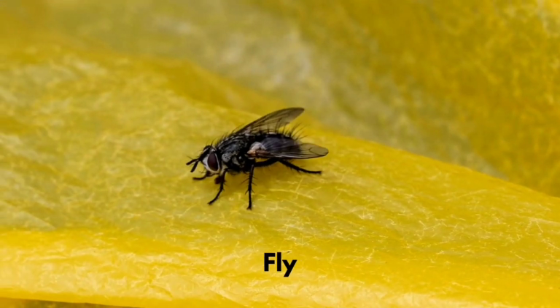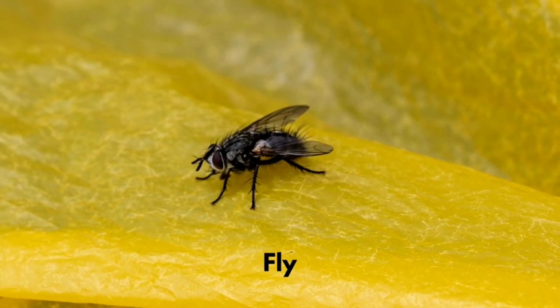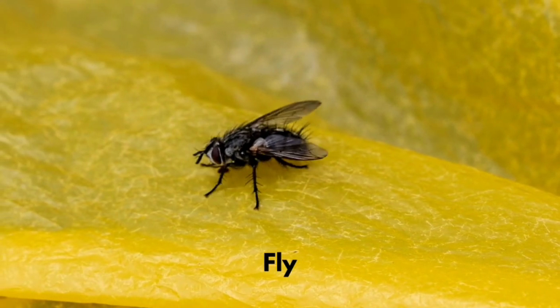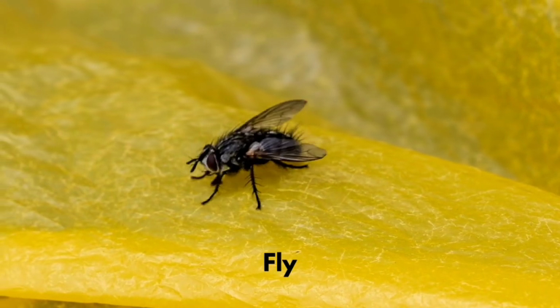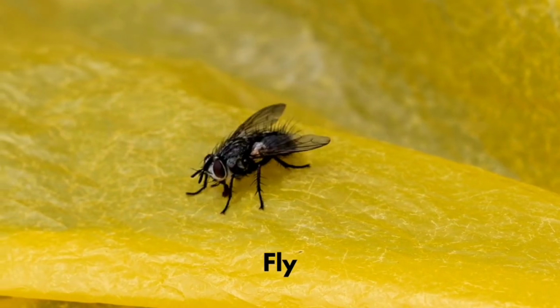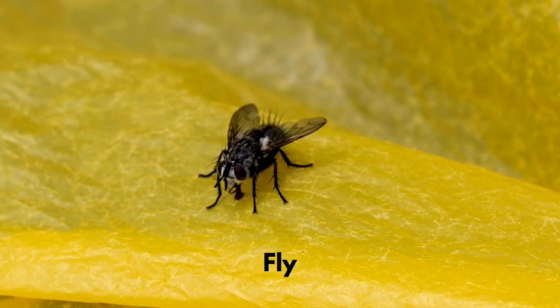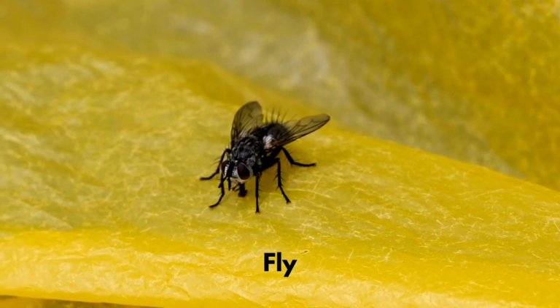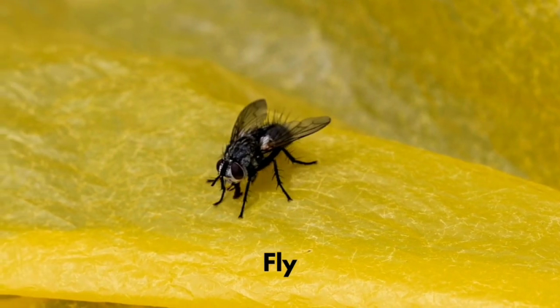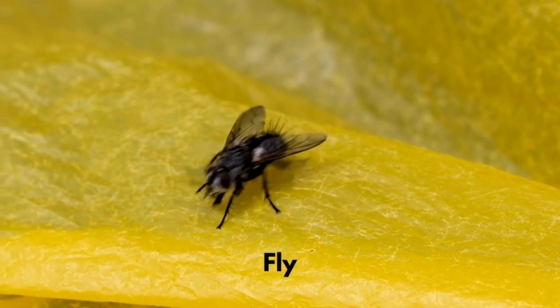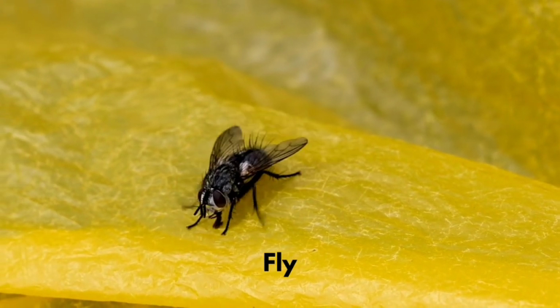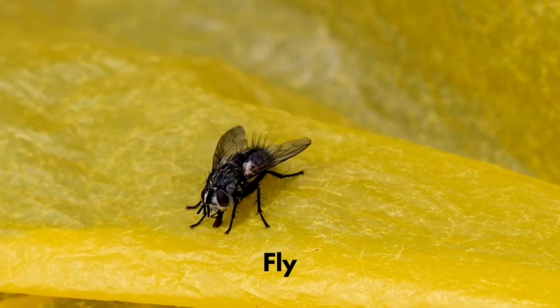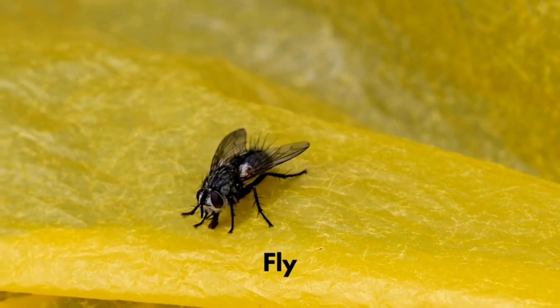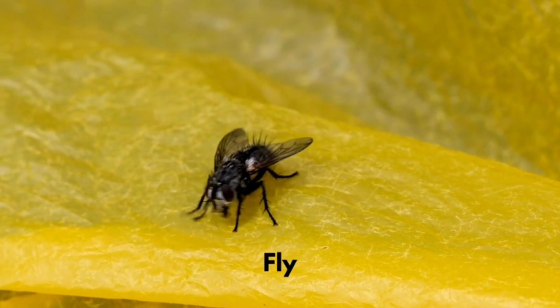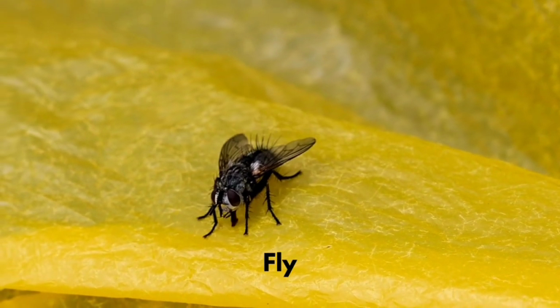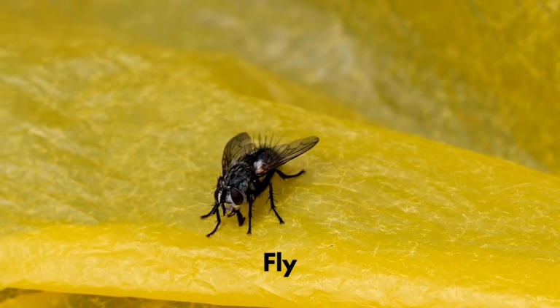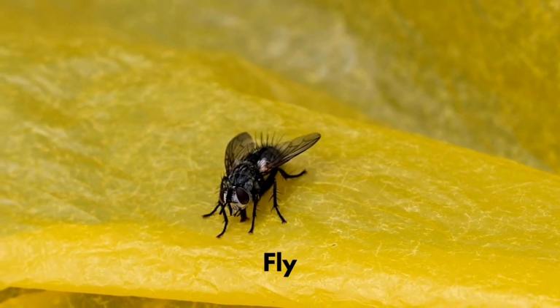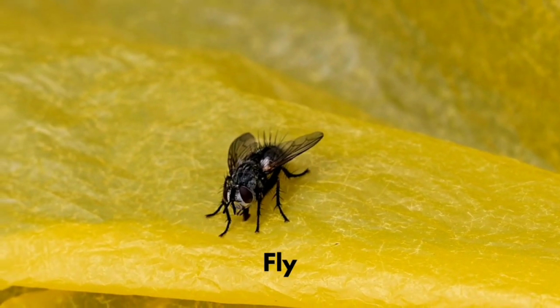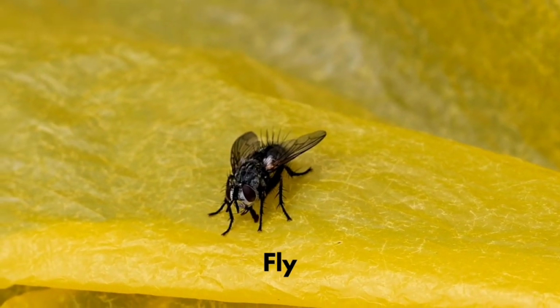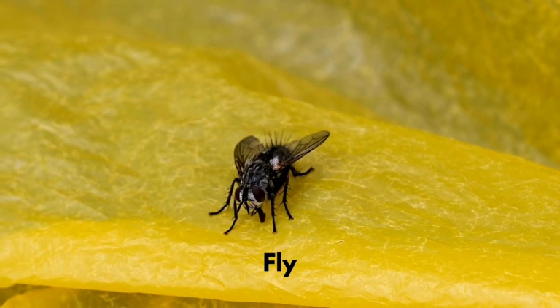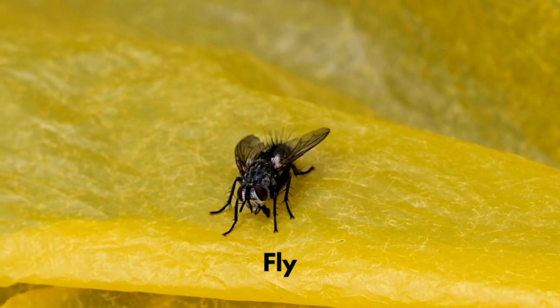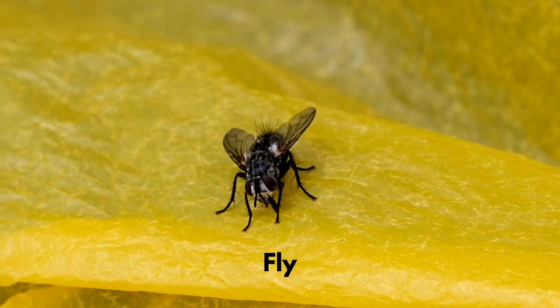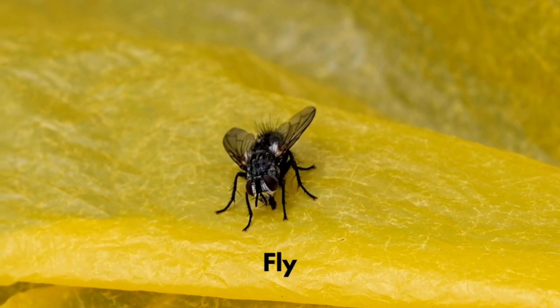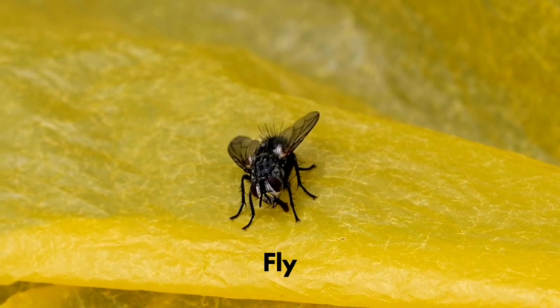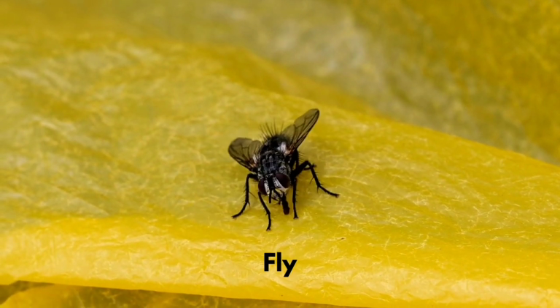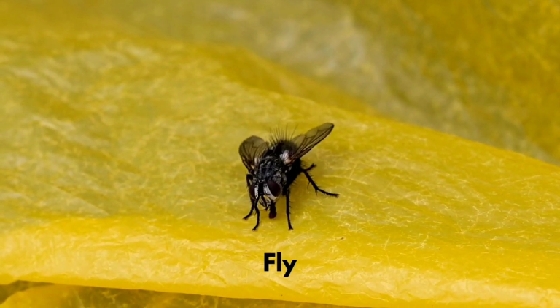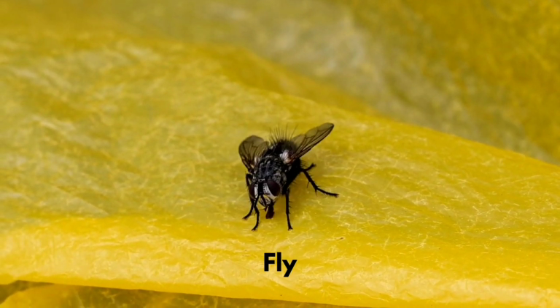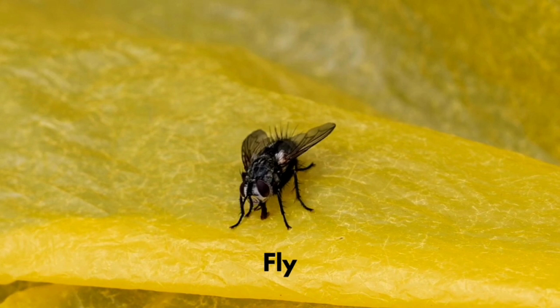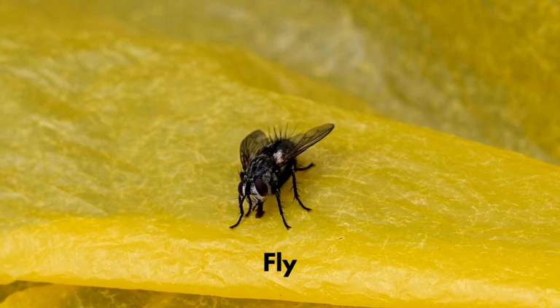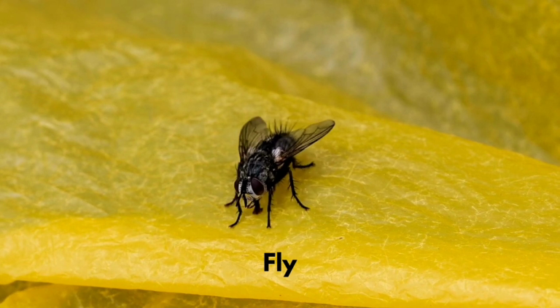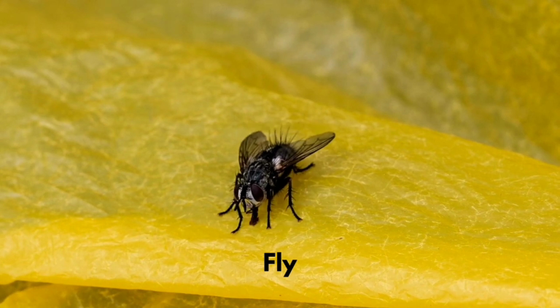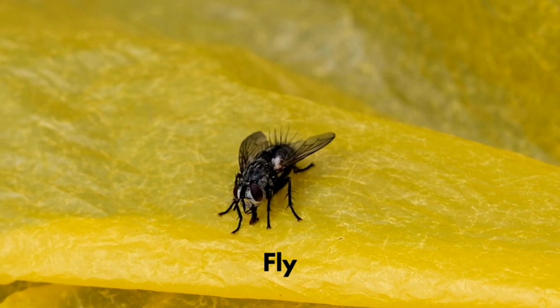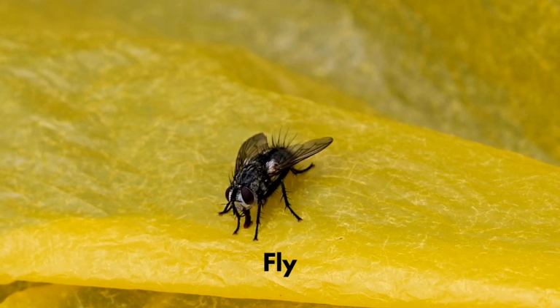The house fly can taste with its feet and is found all over the world.